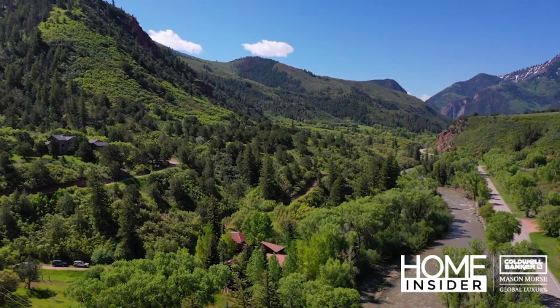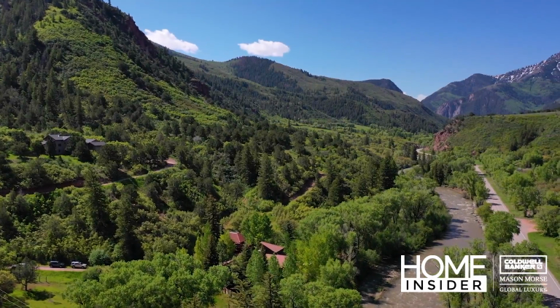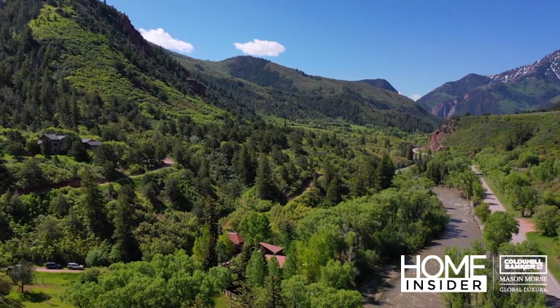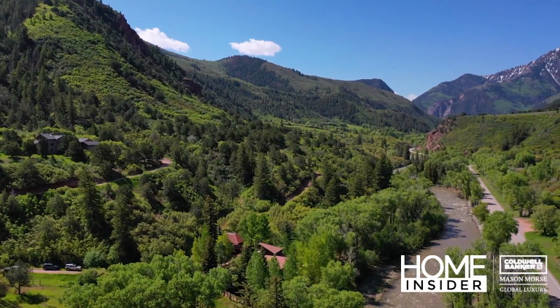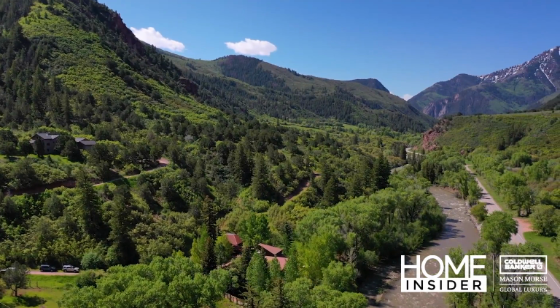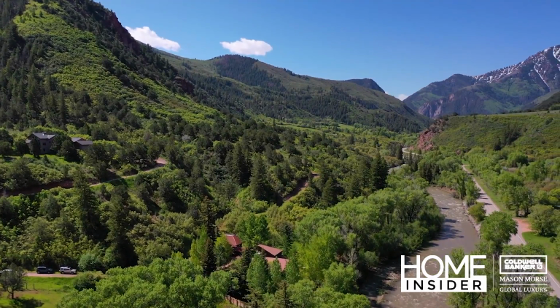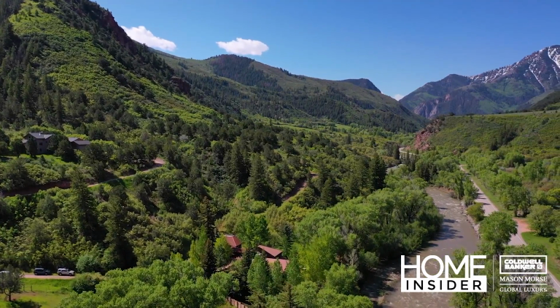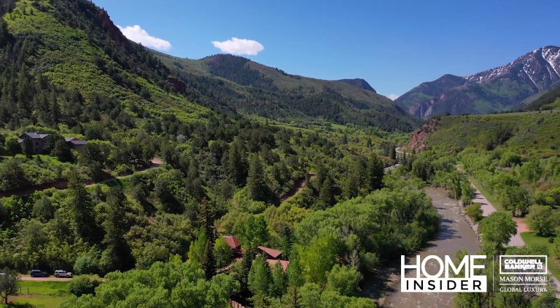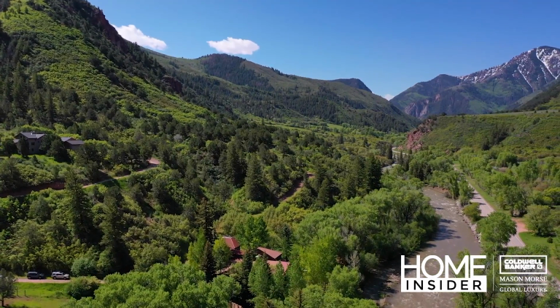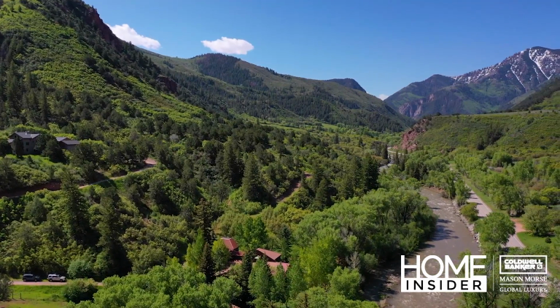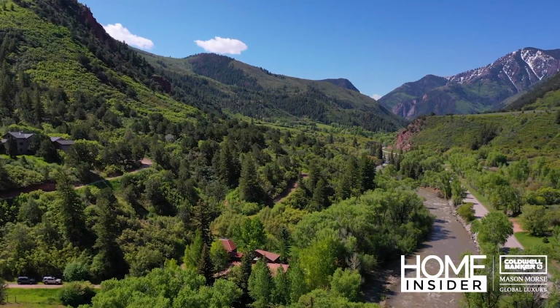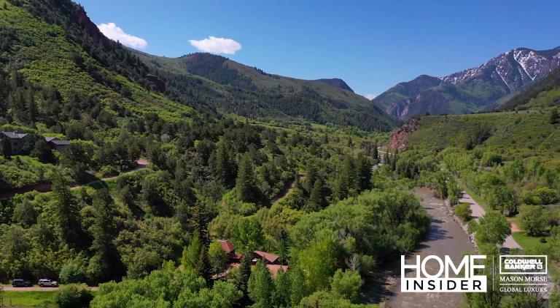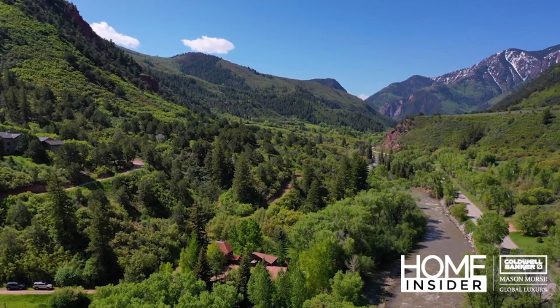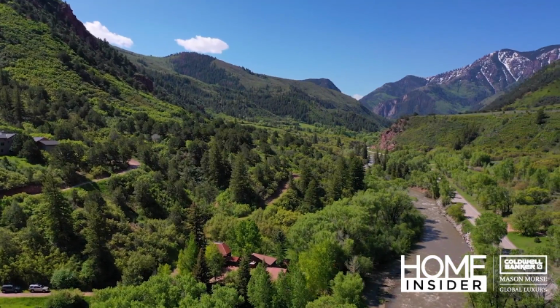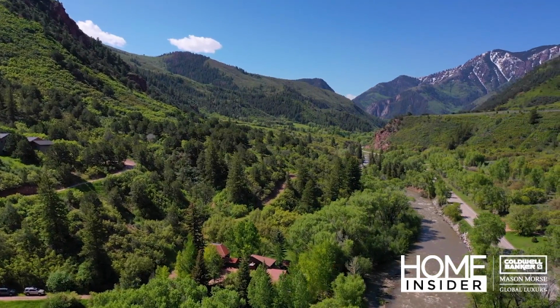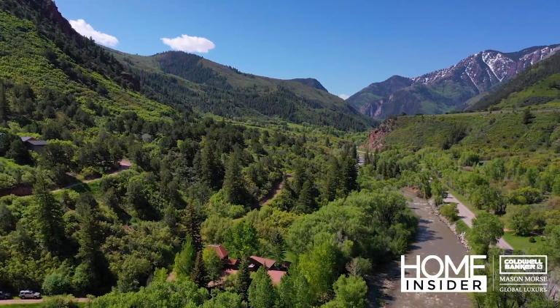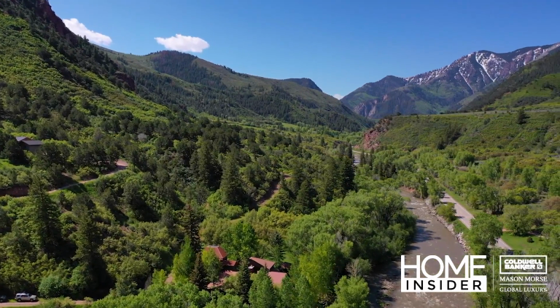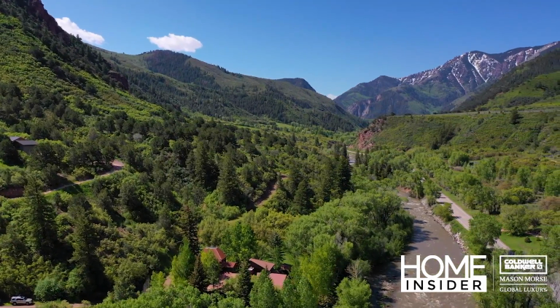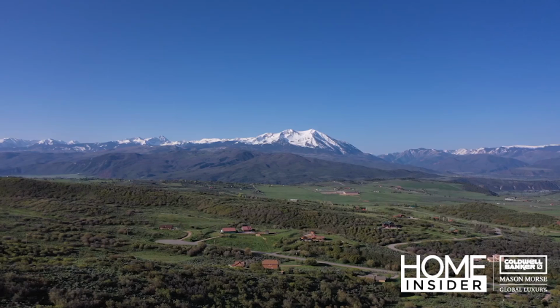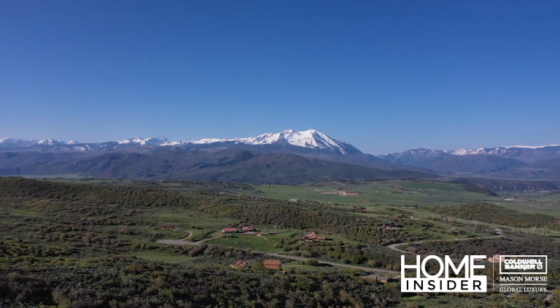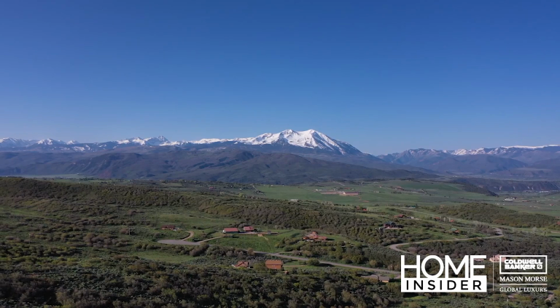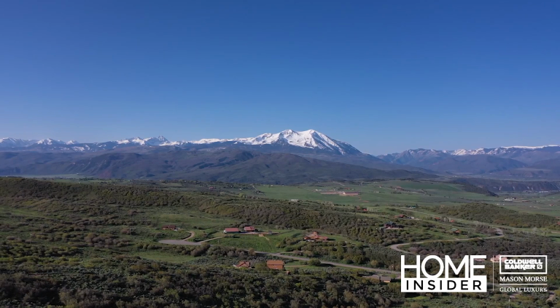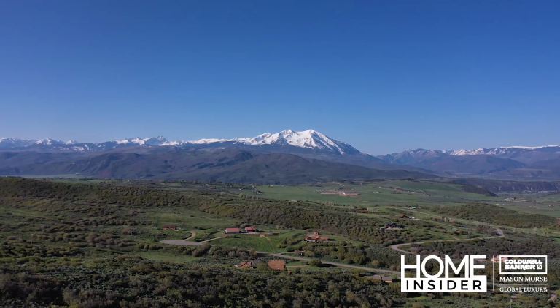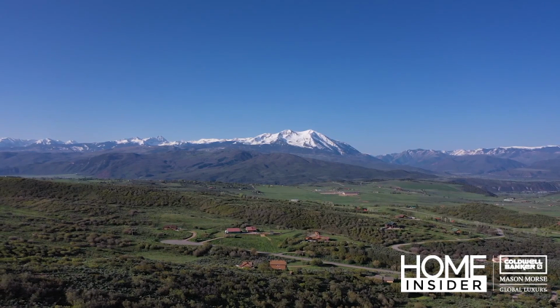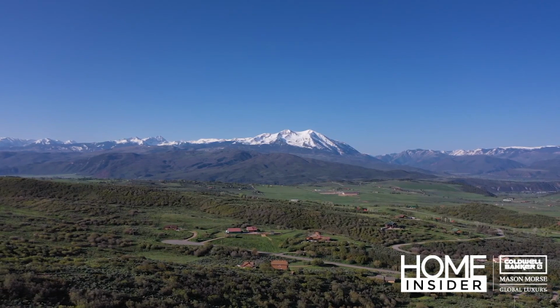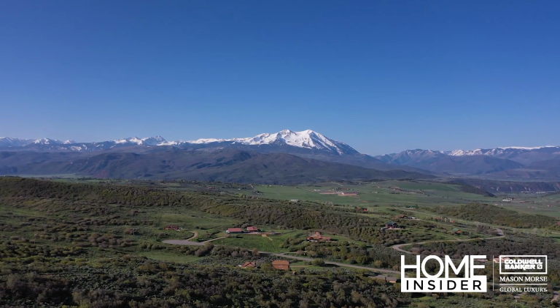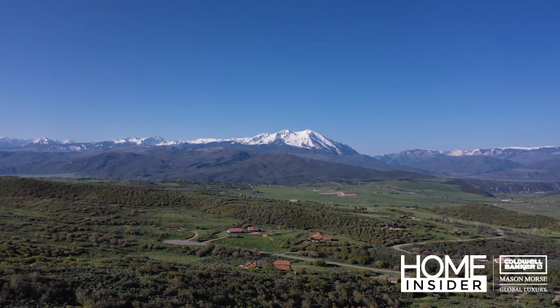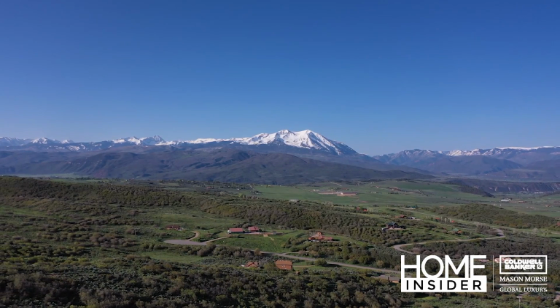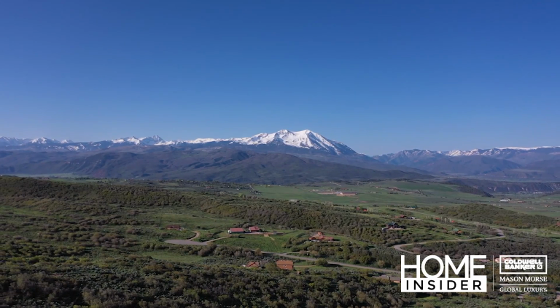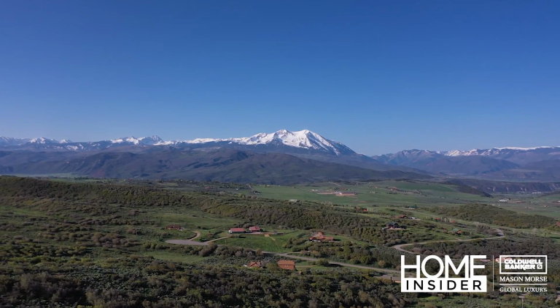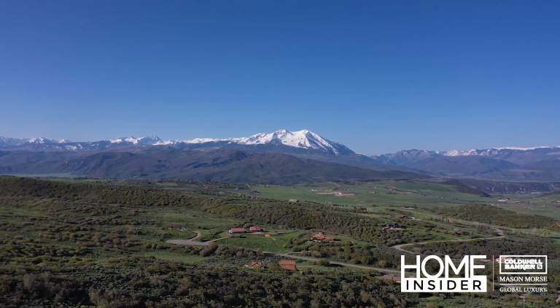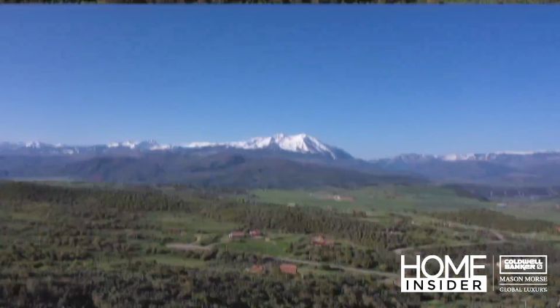Welcome to the Home Insider! Summer is heating up in the Roaring Fork Valley with some of the hottest listings hitting the market.